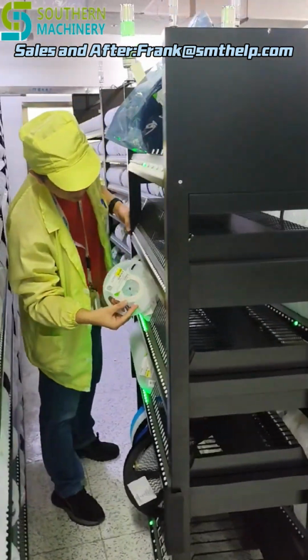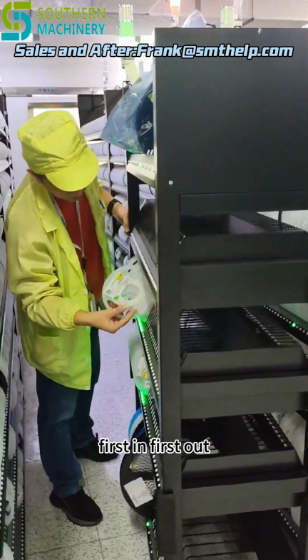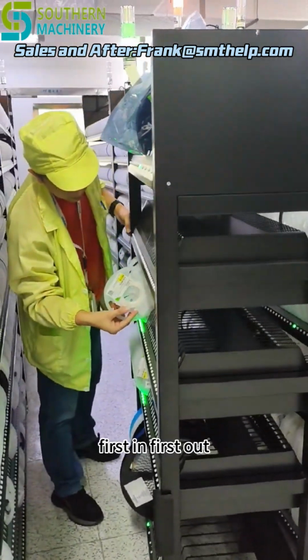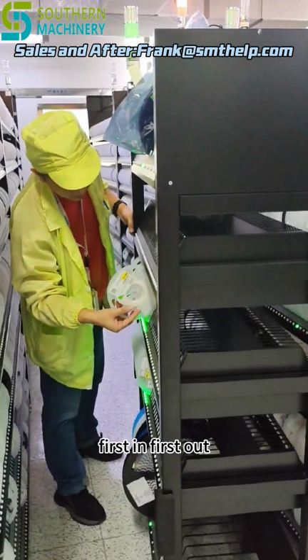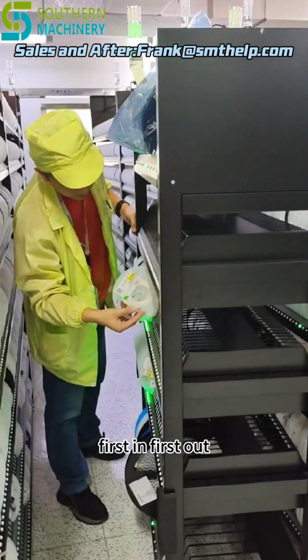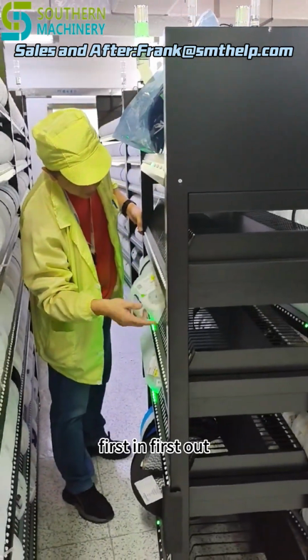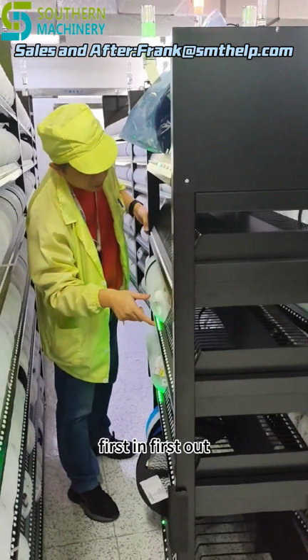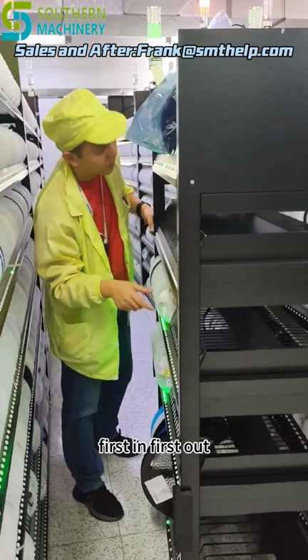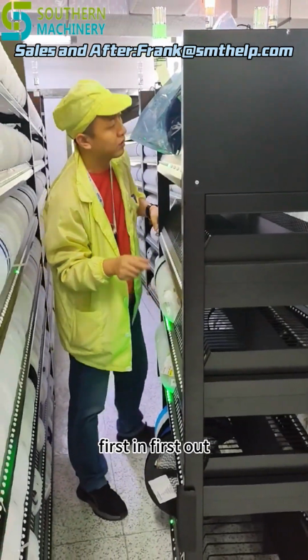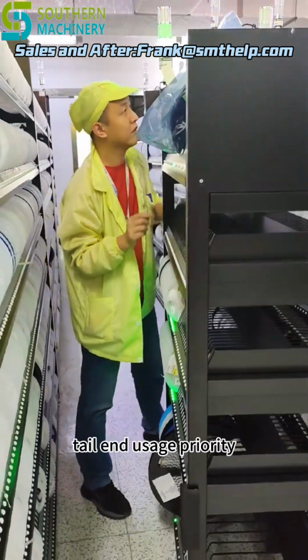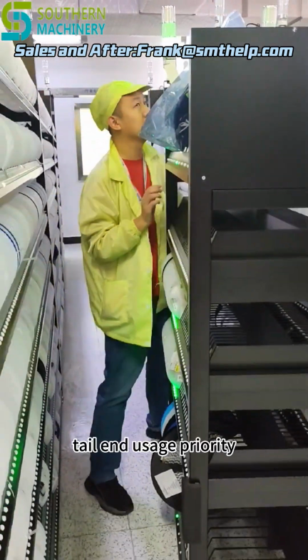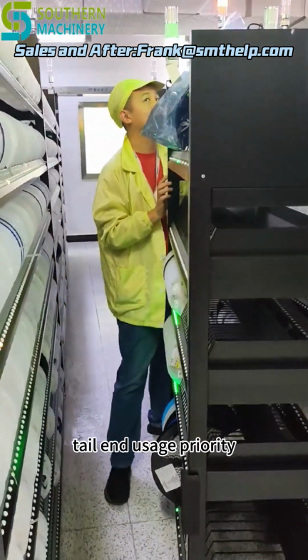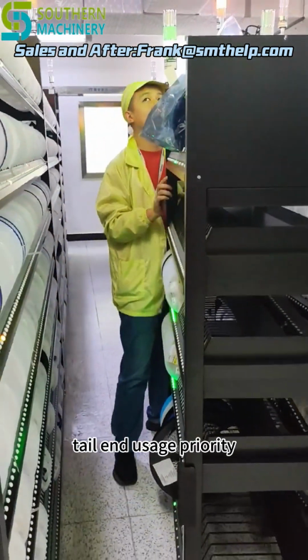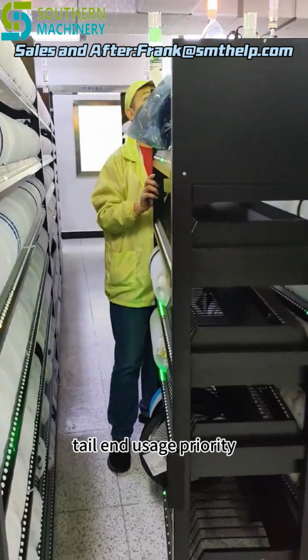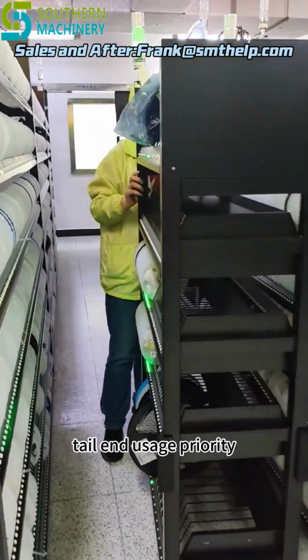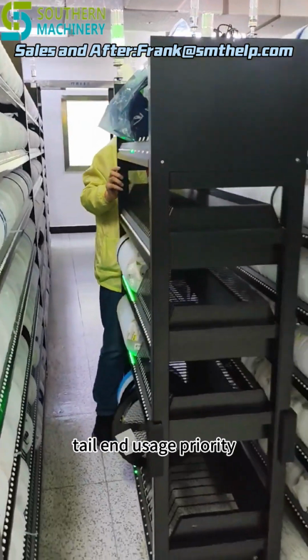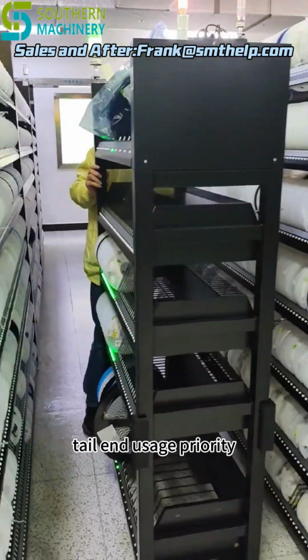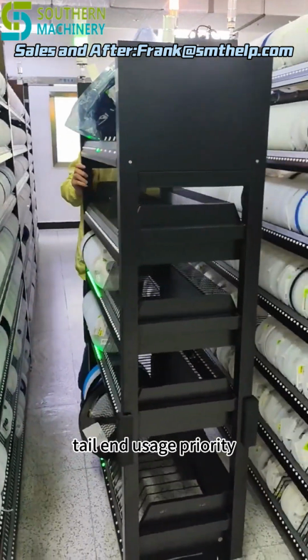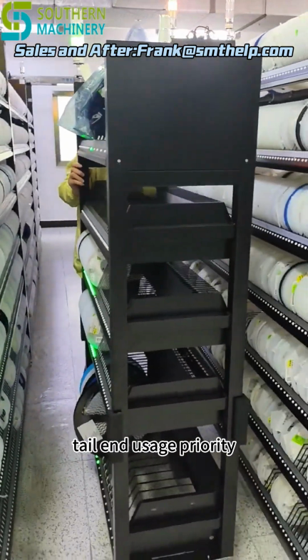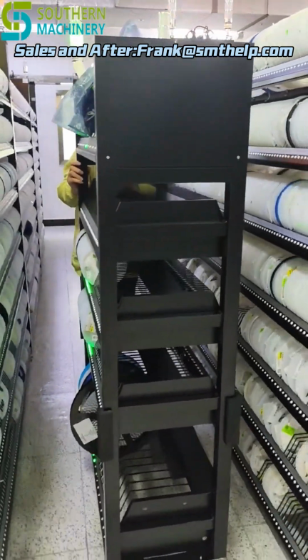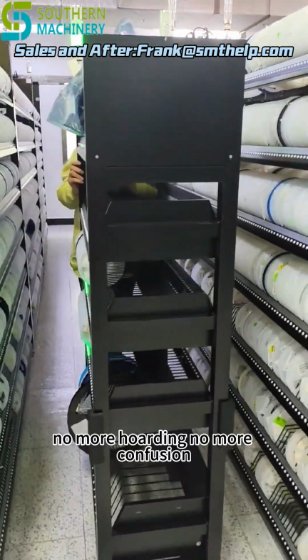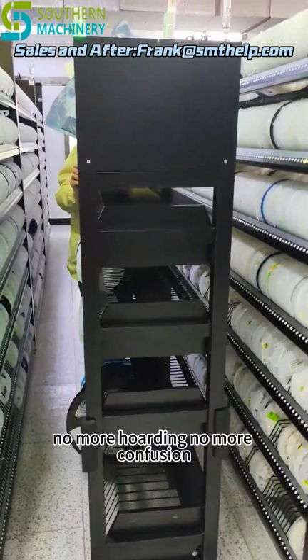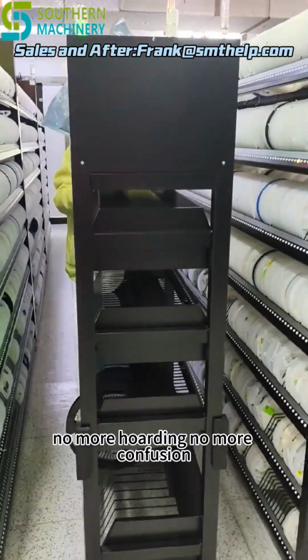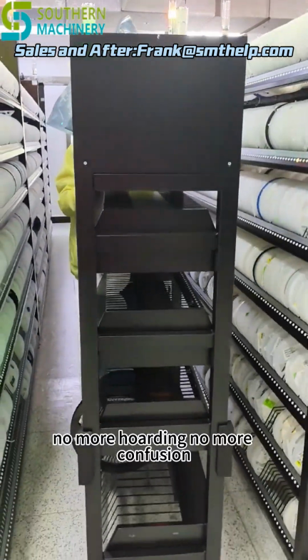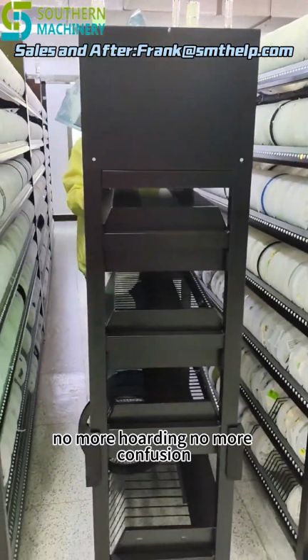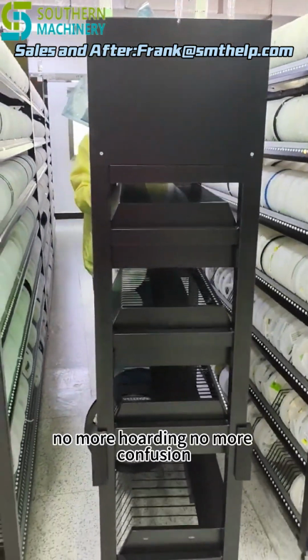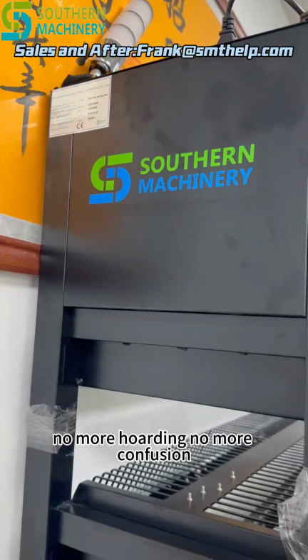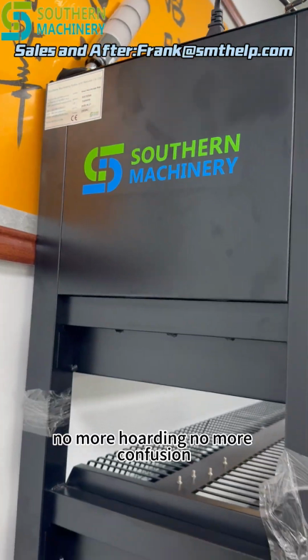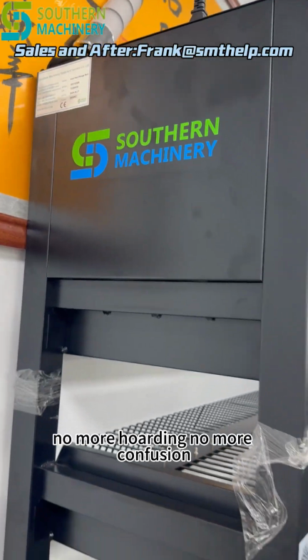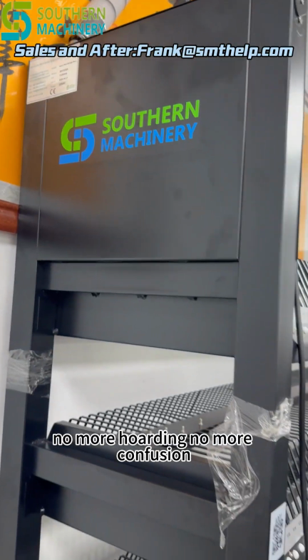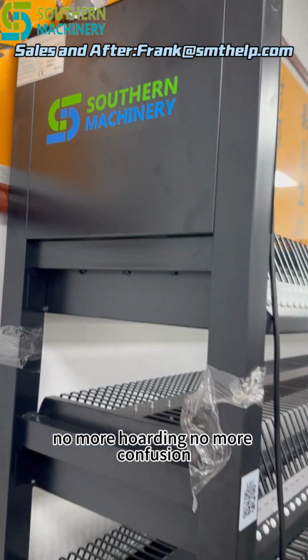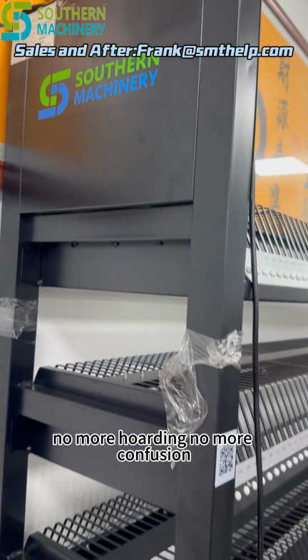First in, first out. Tail-end usage priority — no more hoarding, no more confusion.